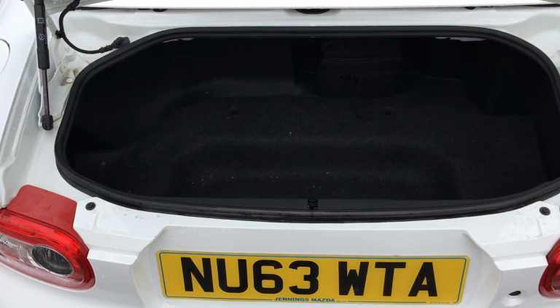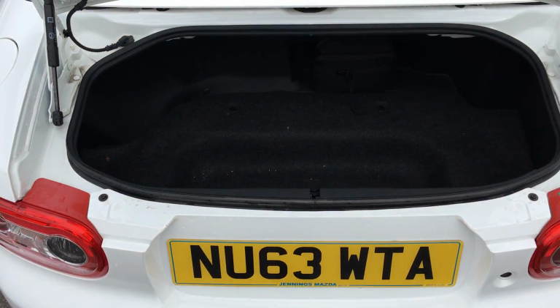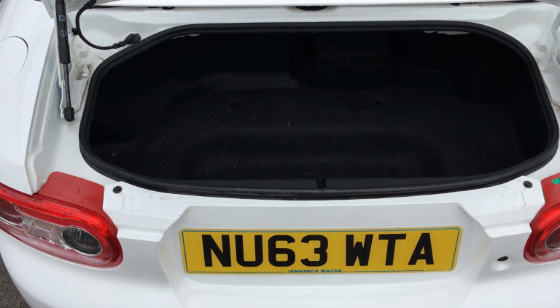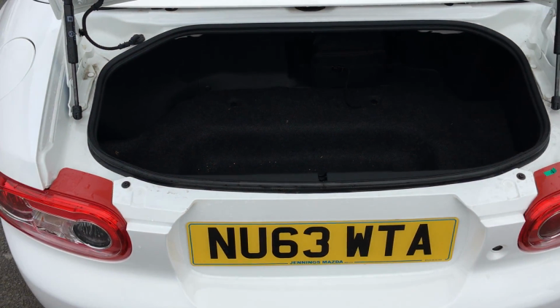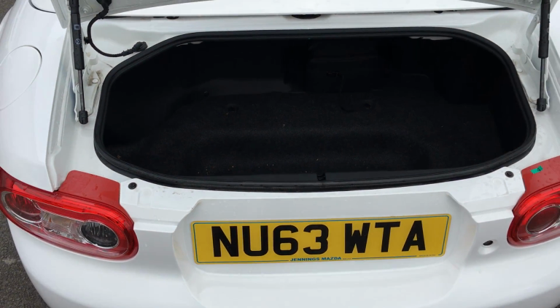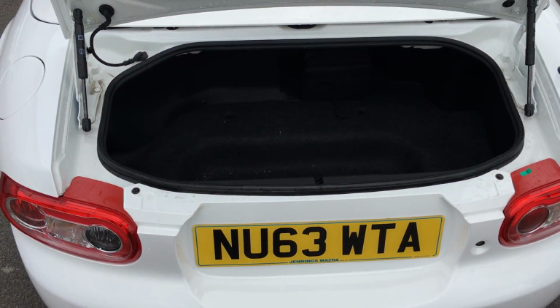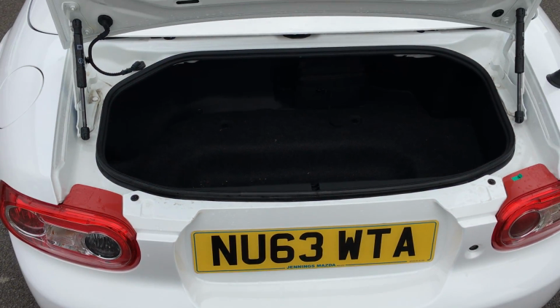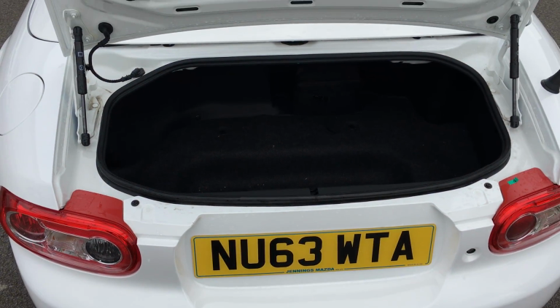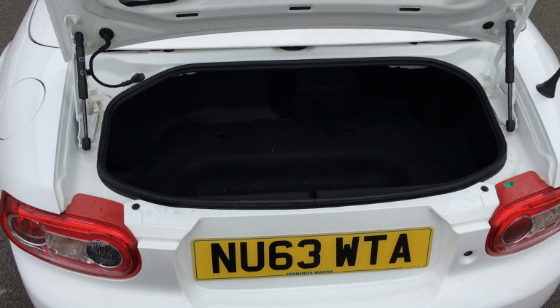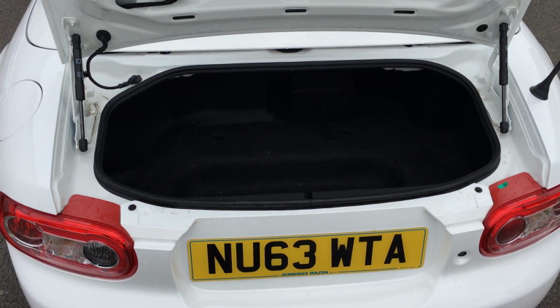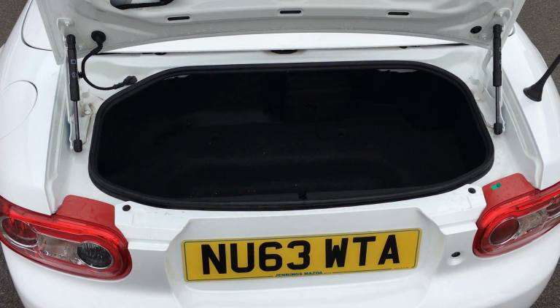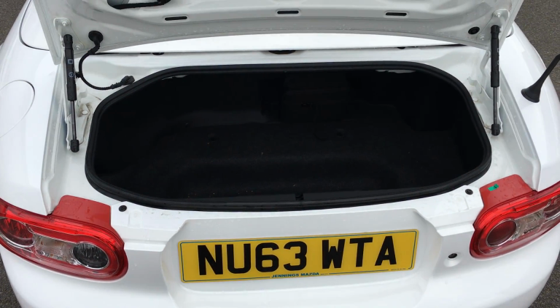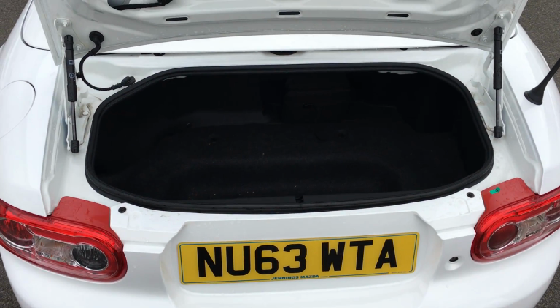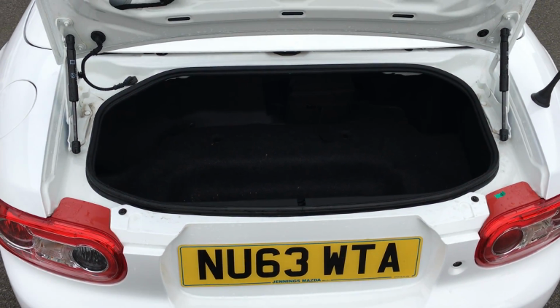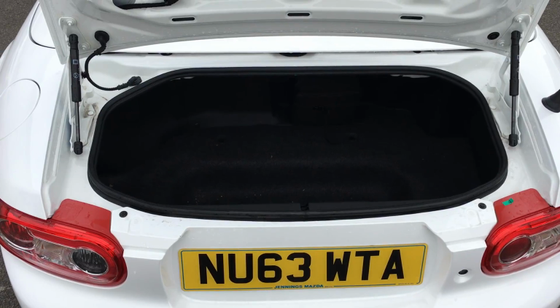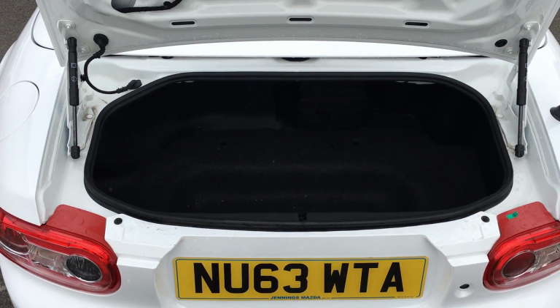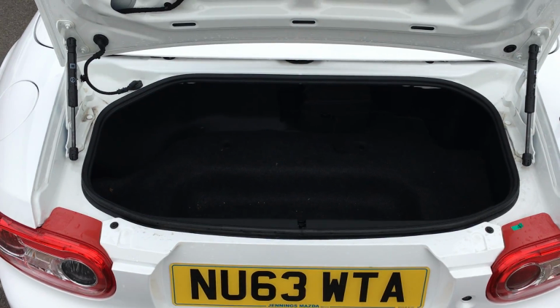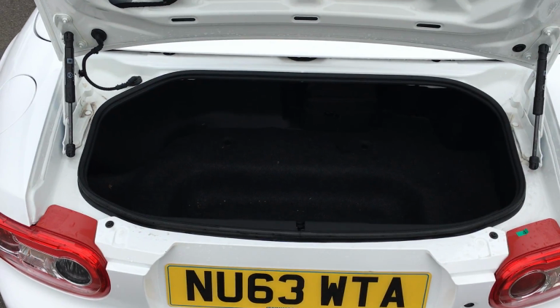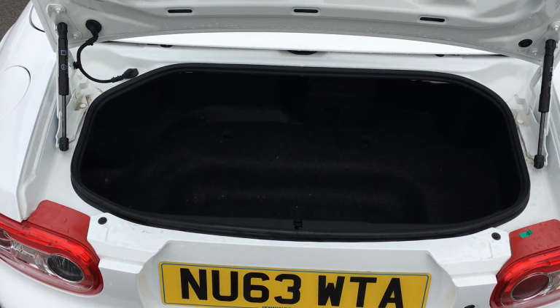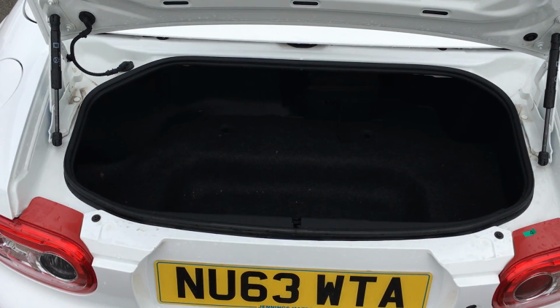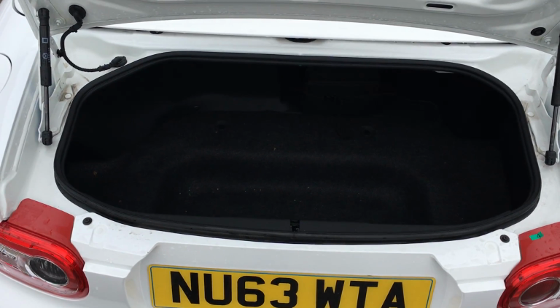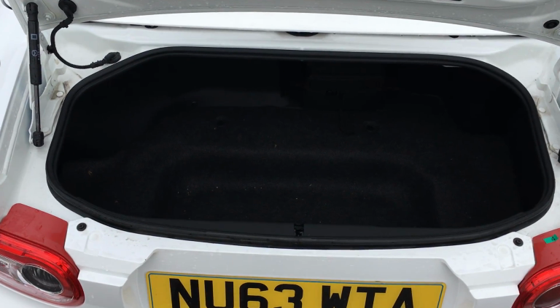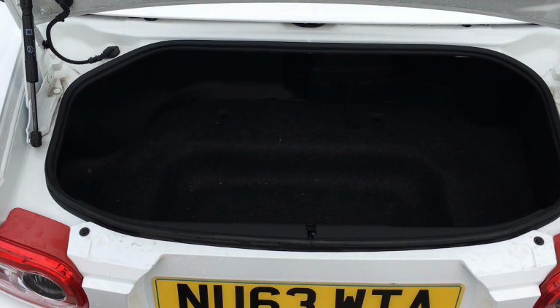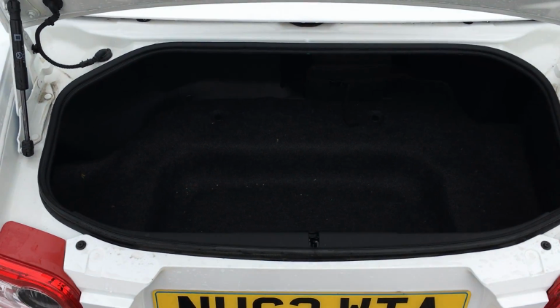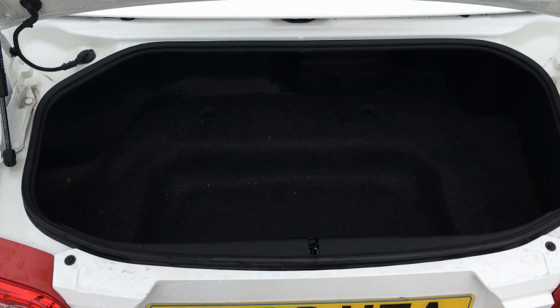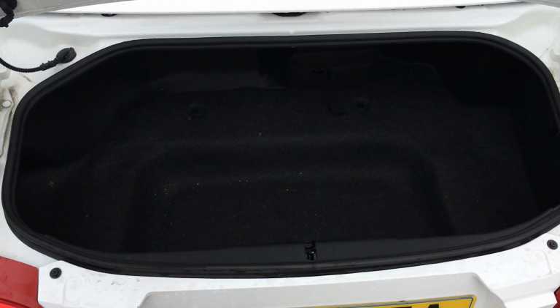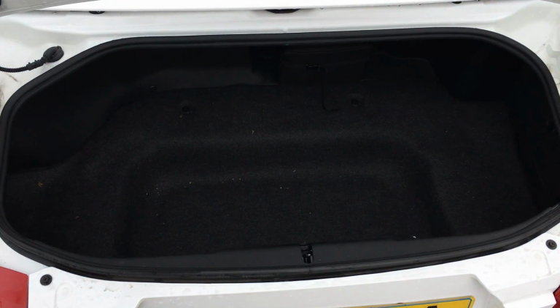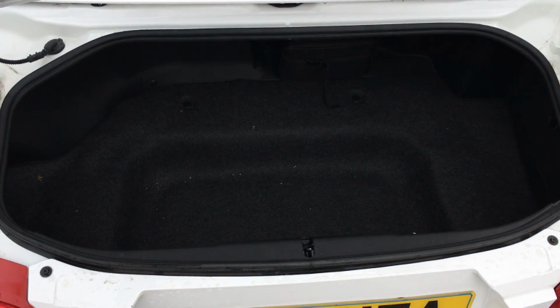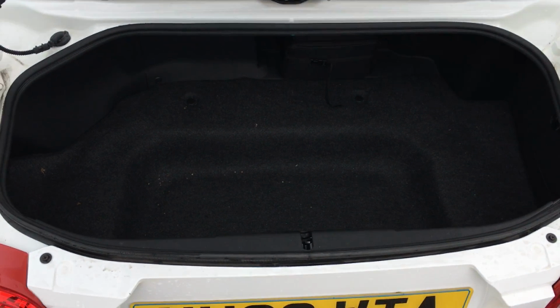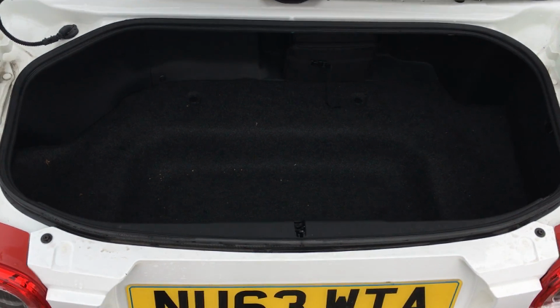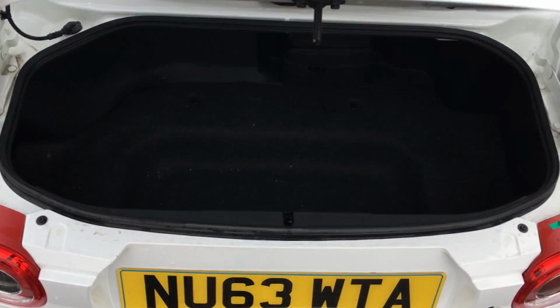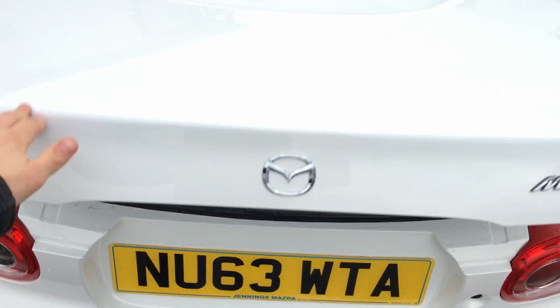There's generous boot space, obviously, for a little two-seater car like this — enough to get some luggage in there for a nice weekend away.